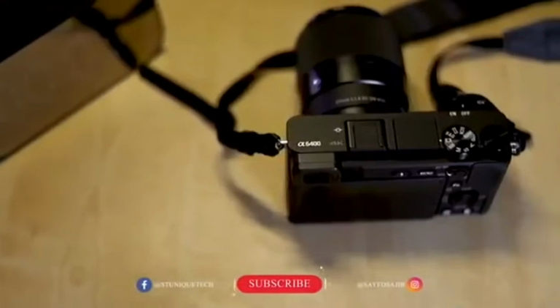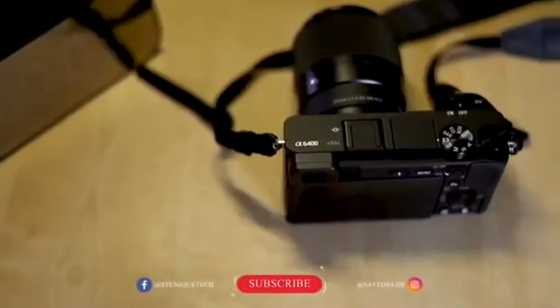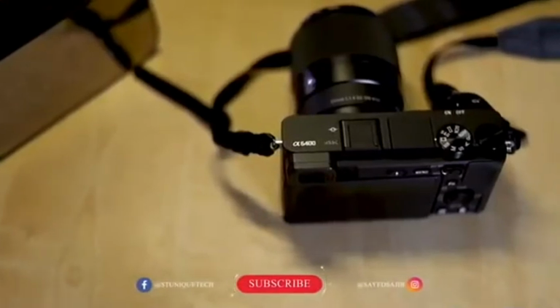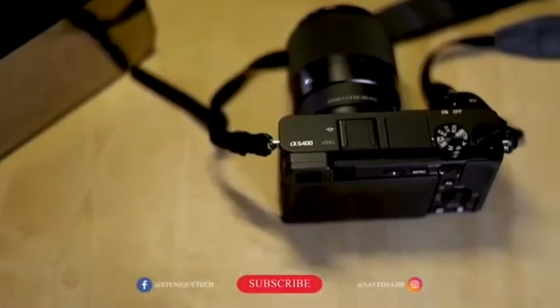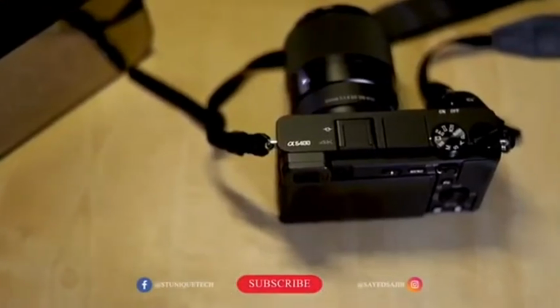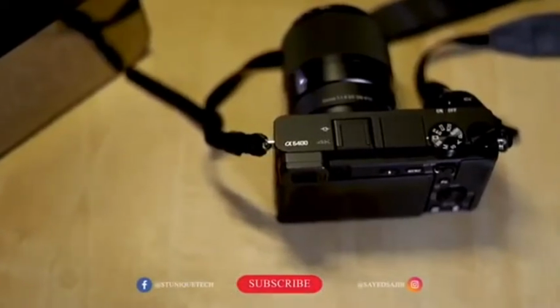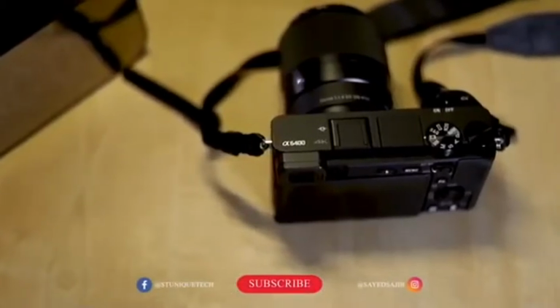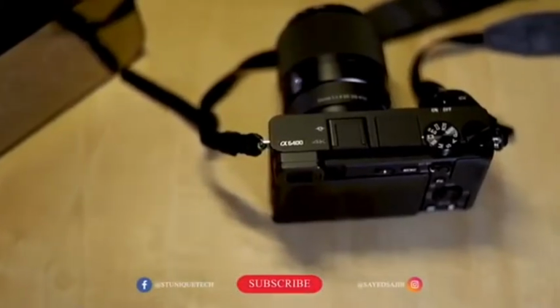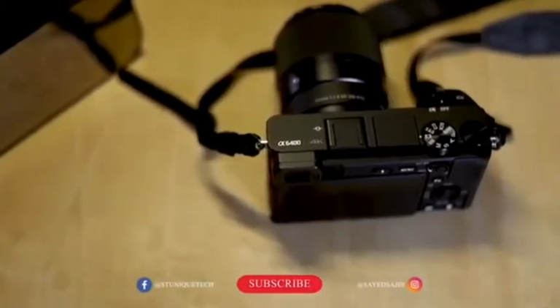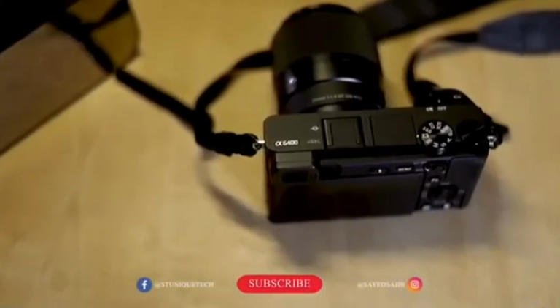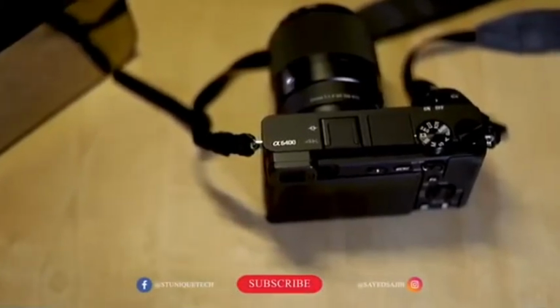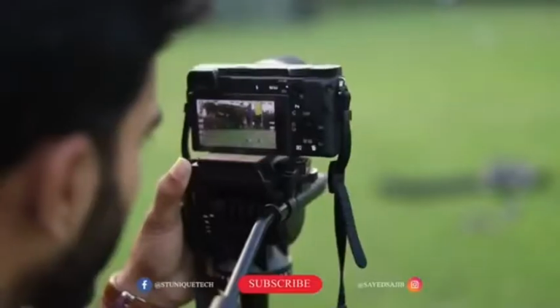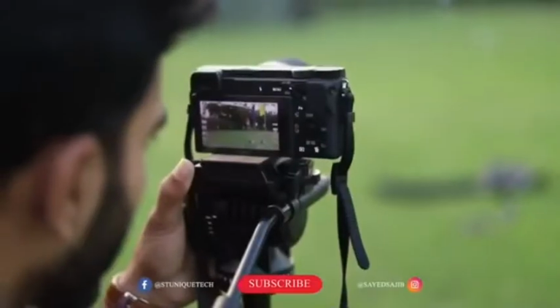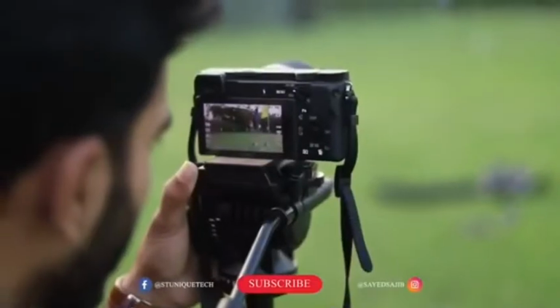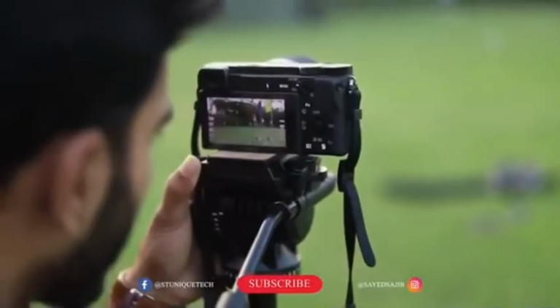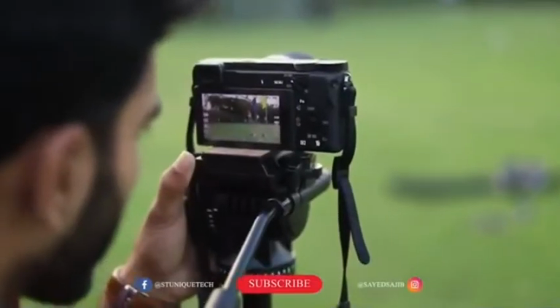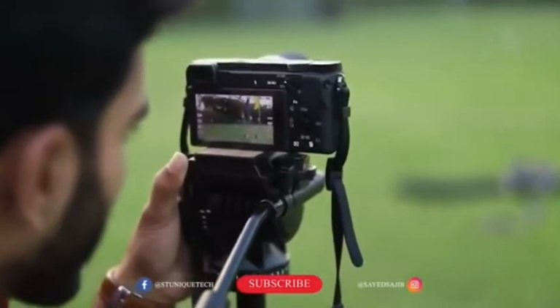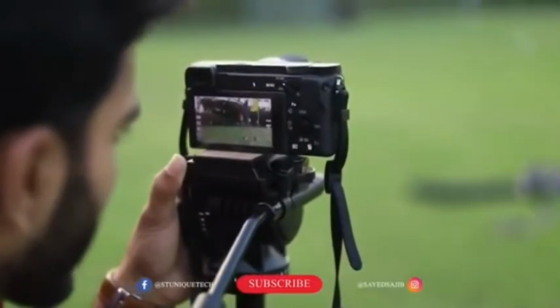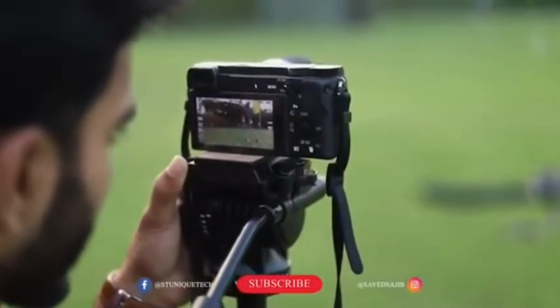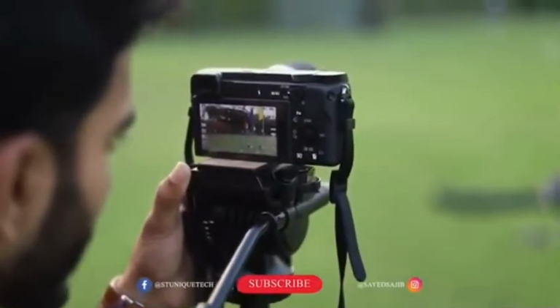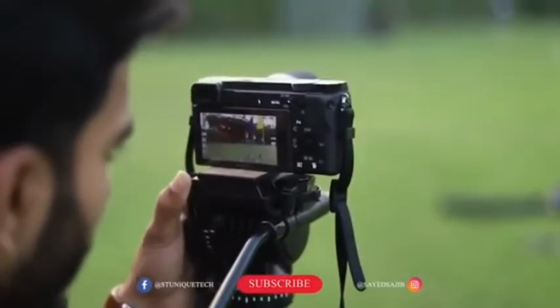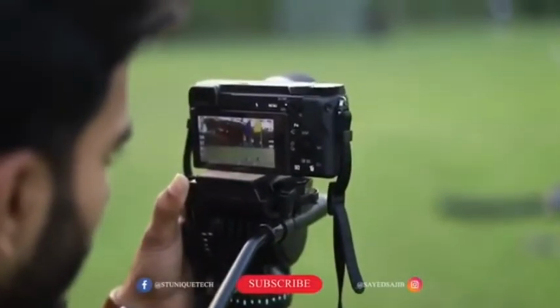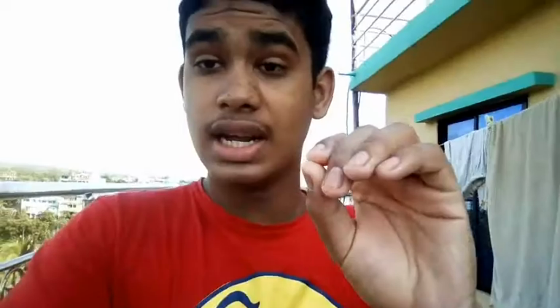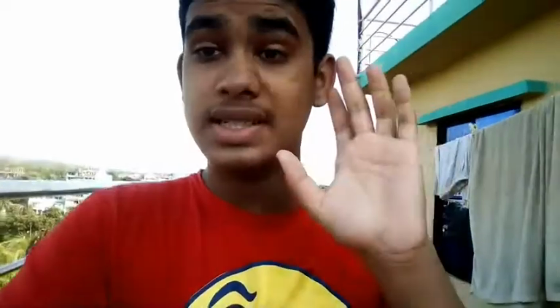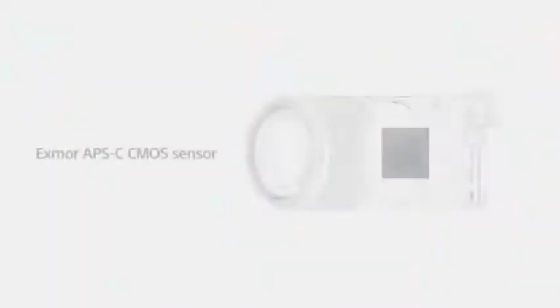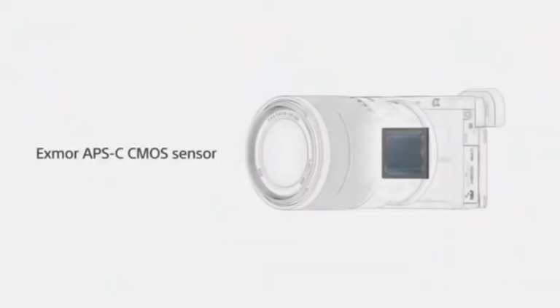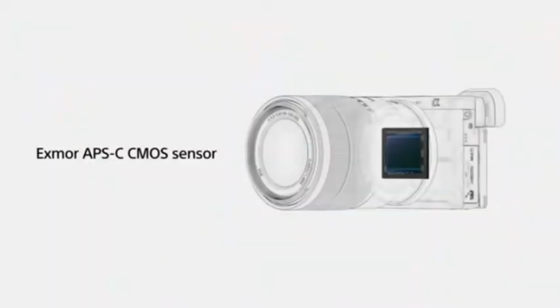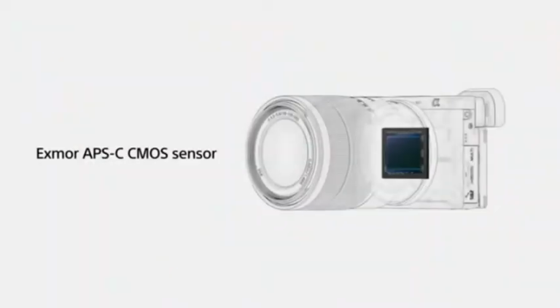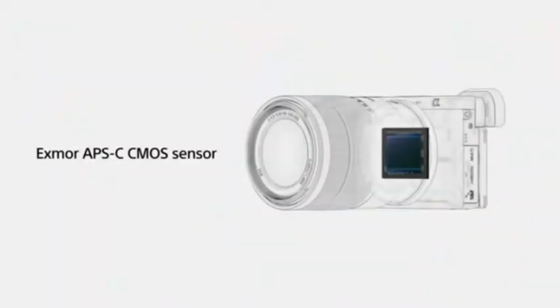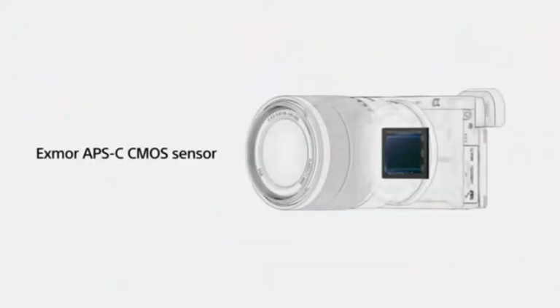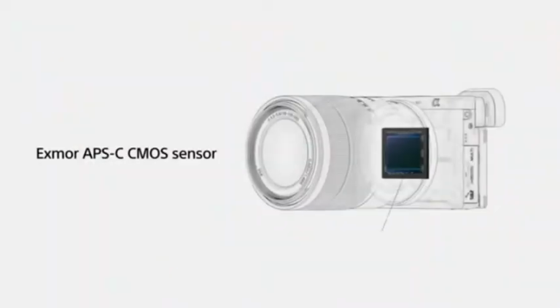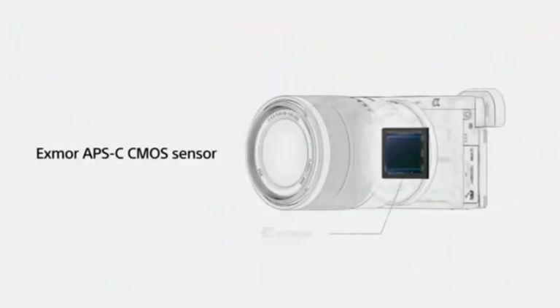The Sony Alpha 6400 offers compact size, better image quality, and better video quality. It is a crop sensor mirrorless camera.